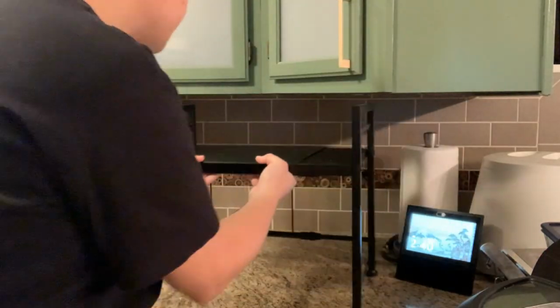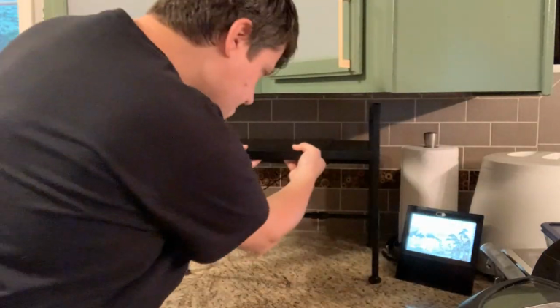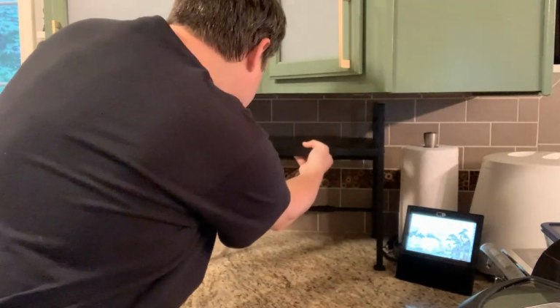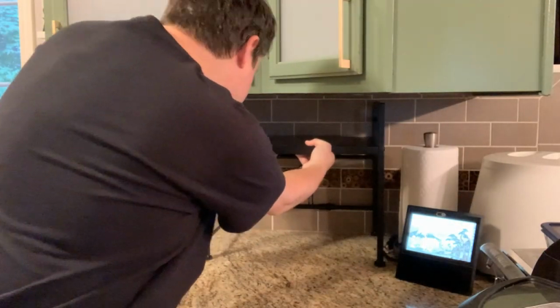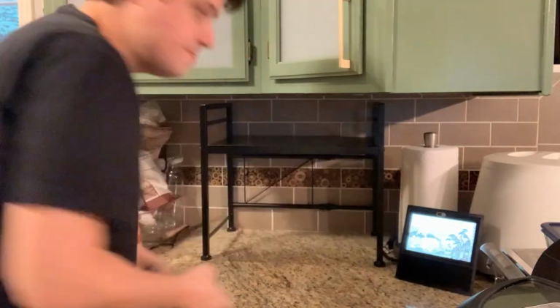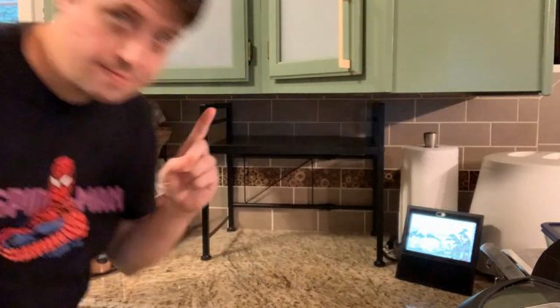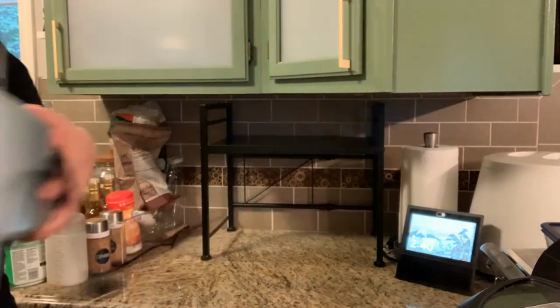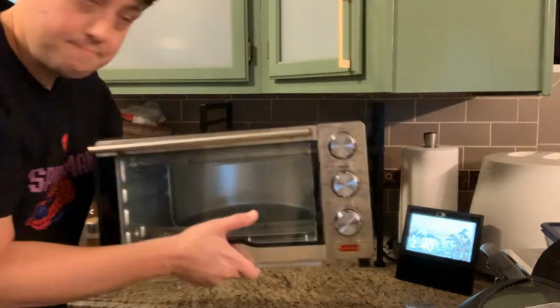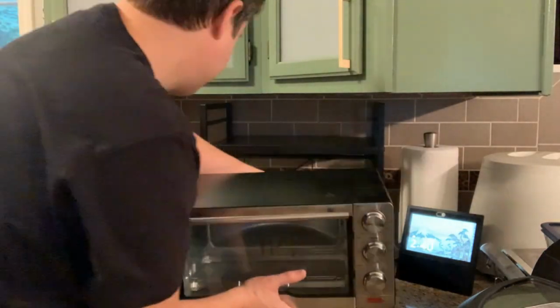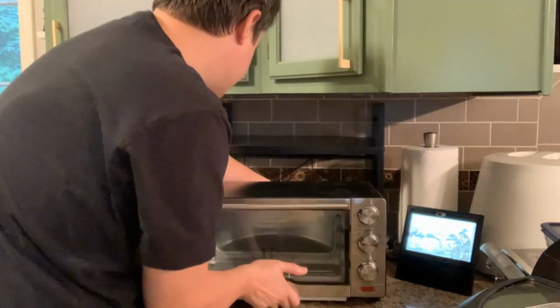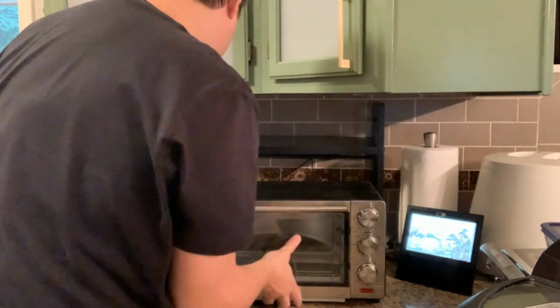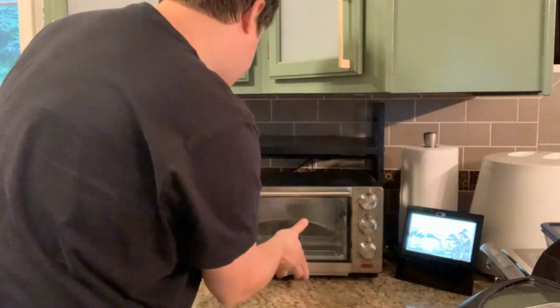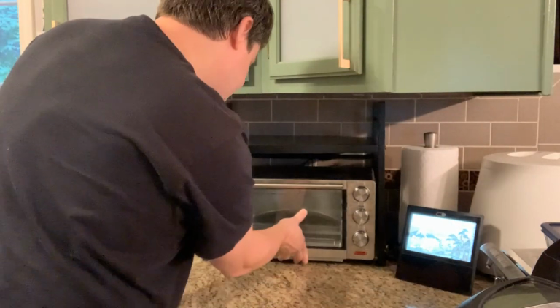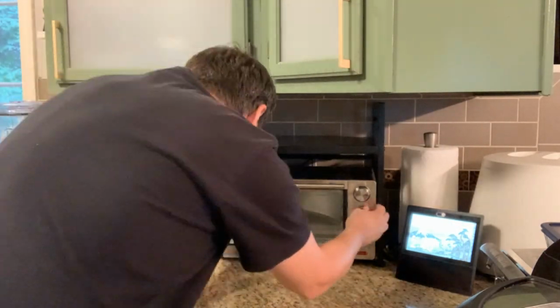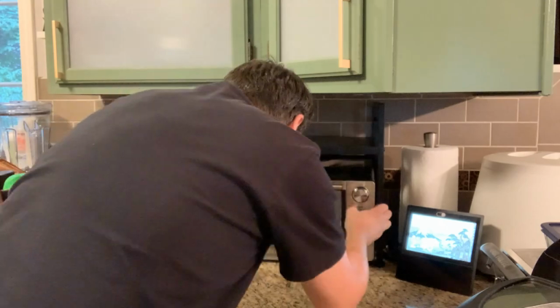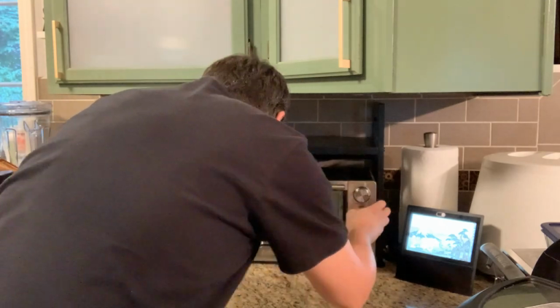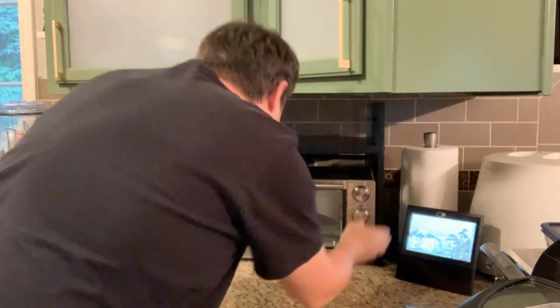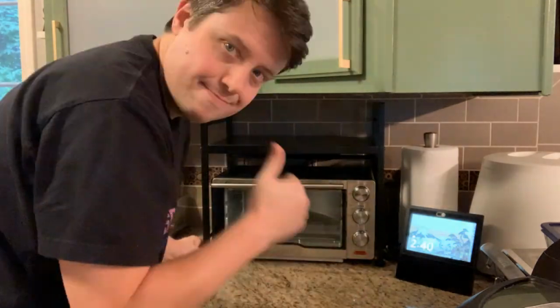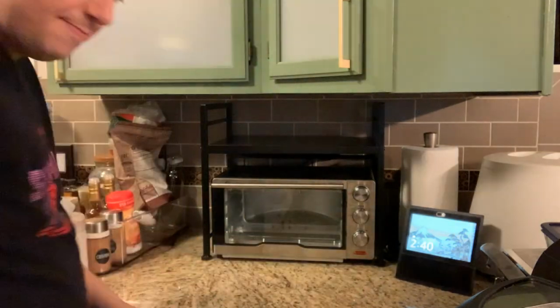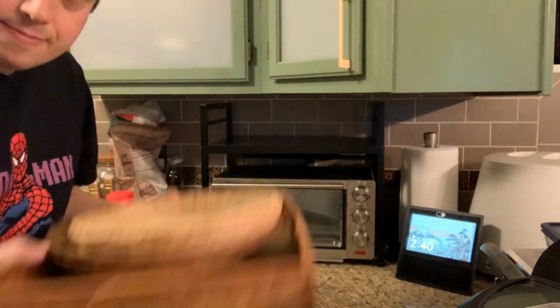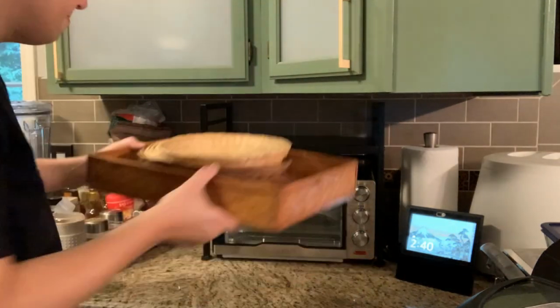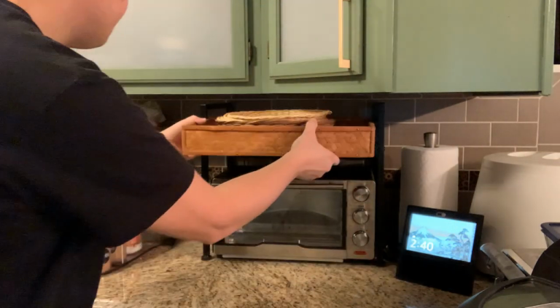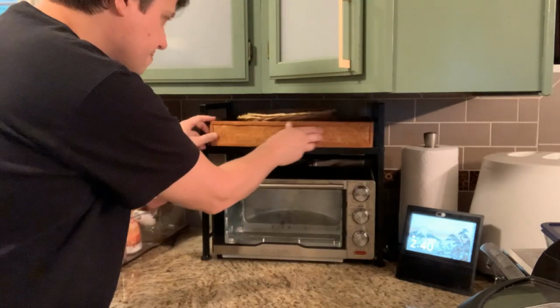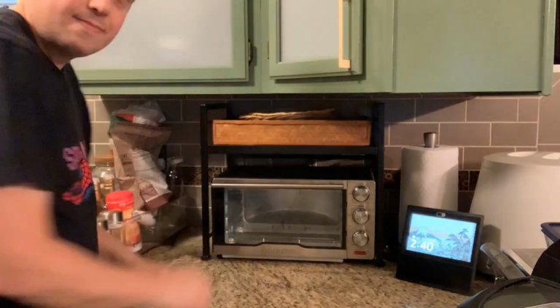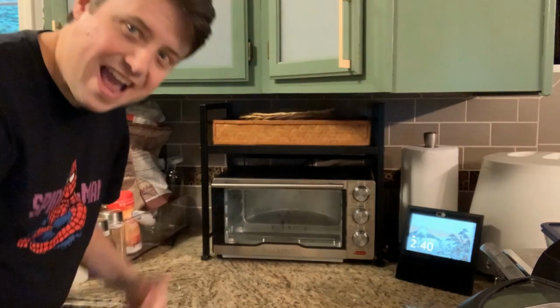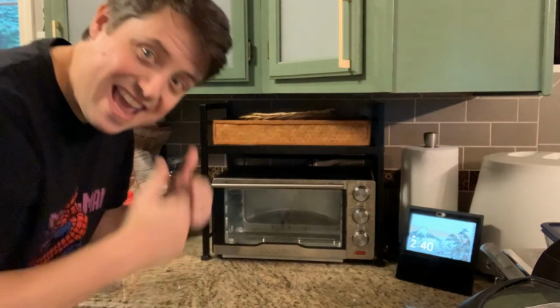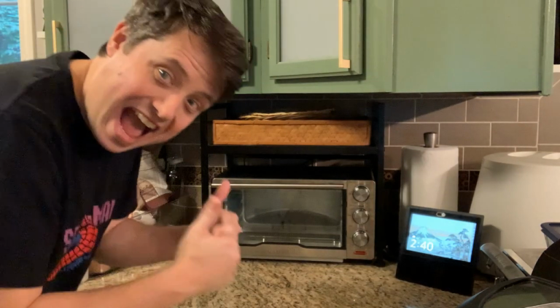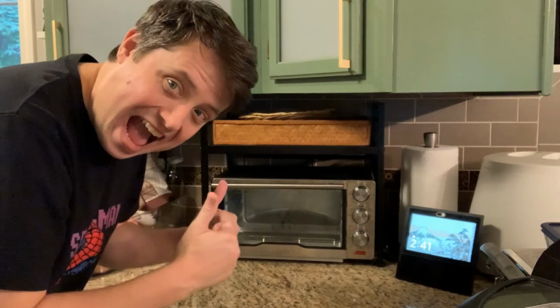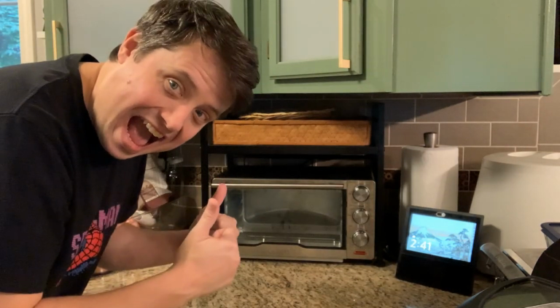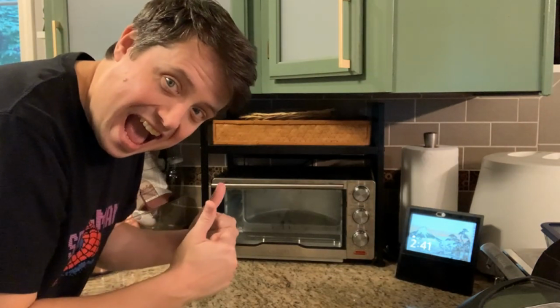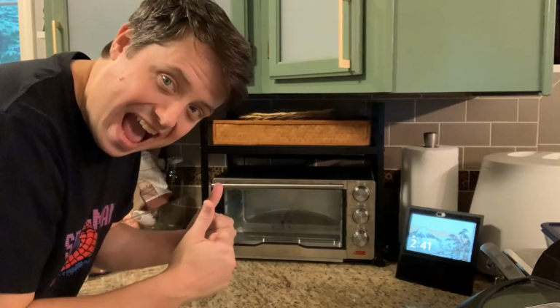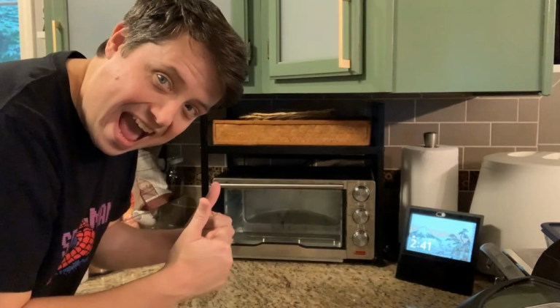Did I put way too much effort into a video for a rack that goes over a microwave? Yeah, sure did.